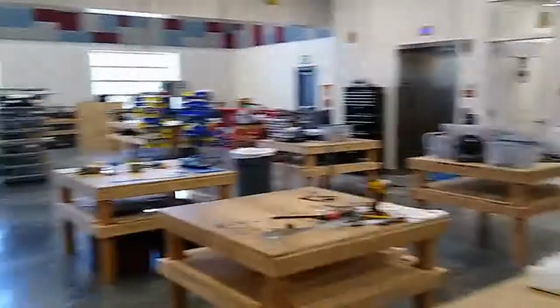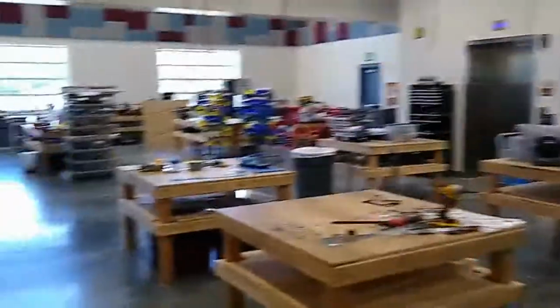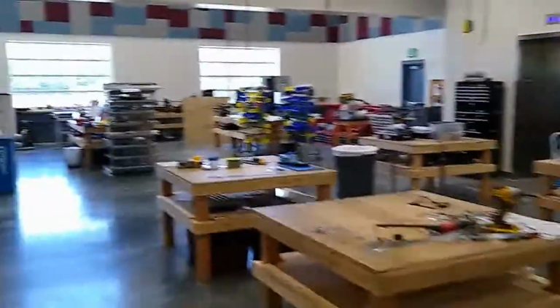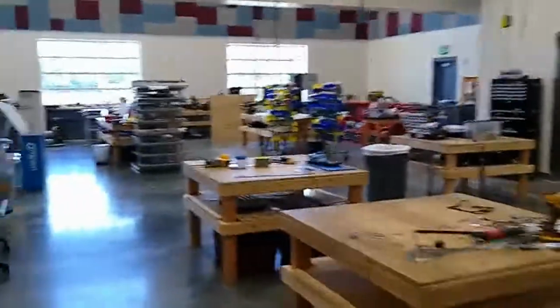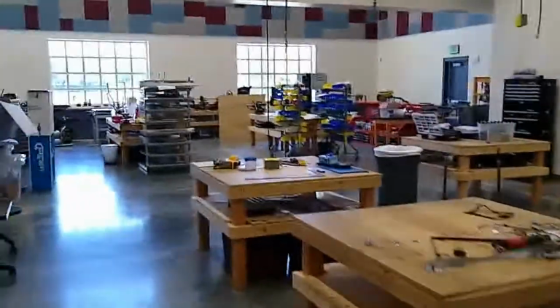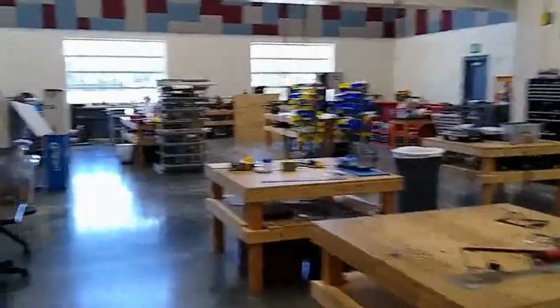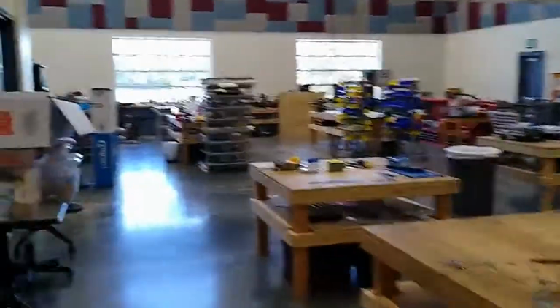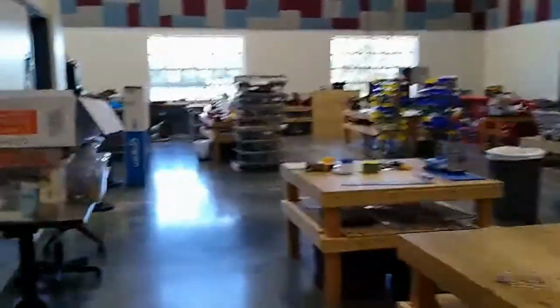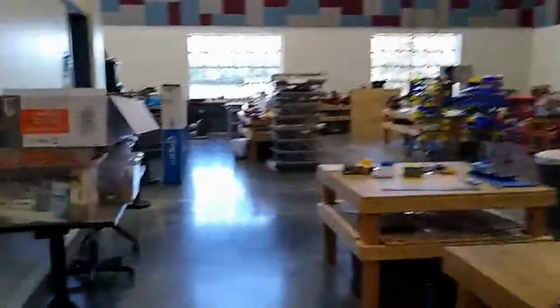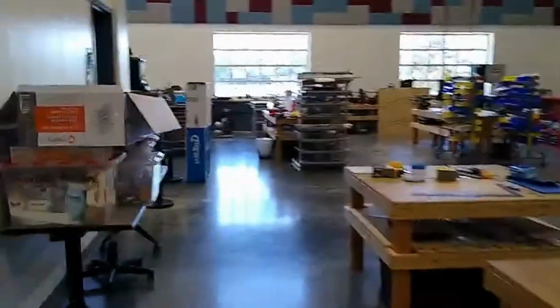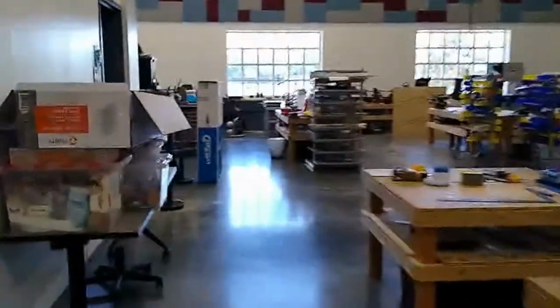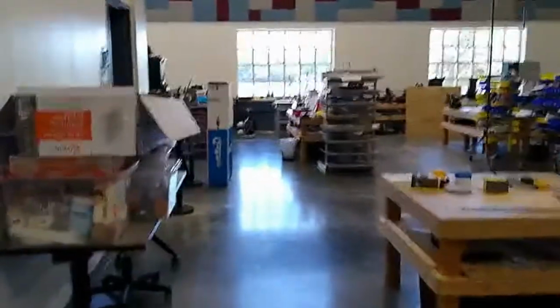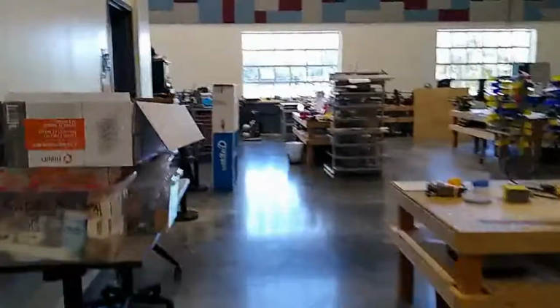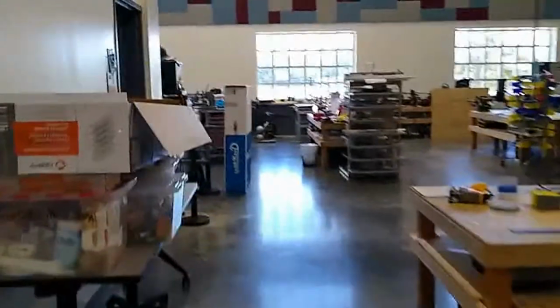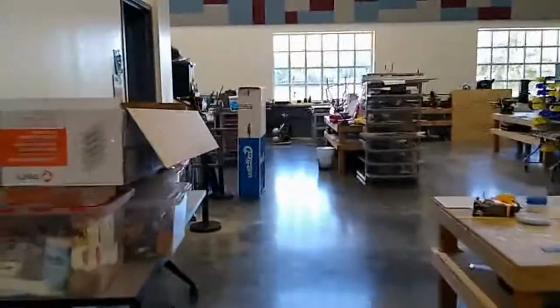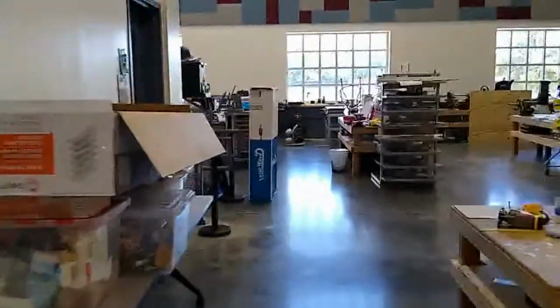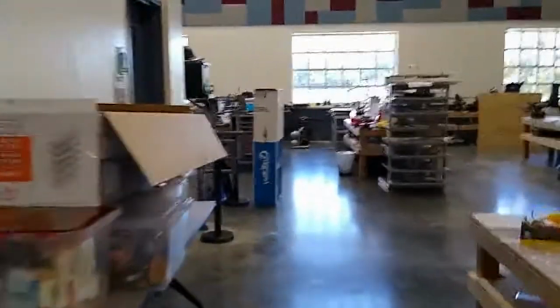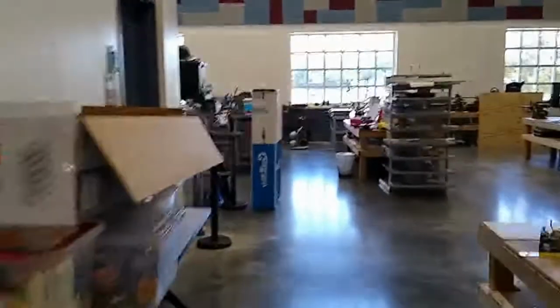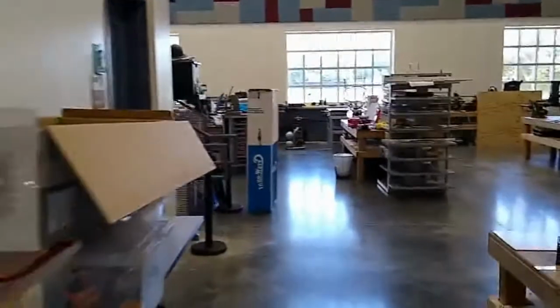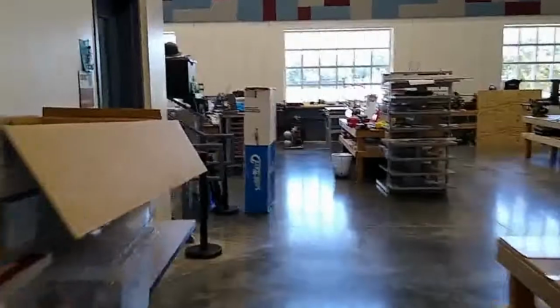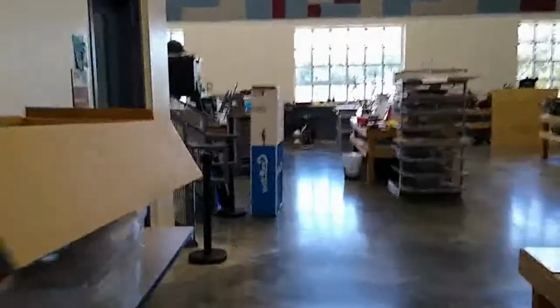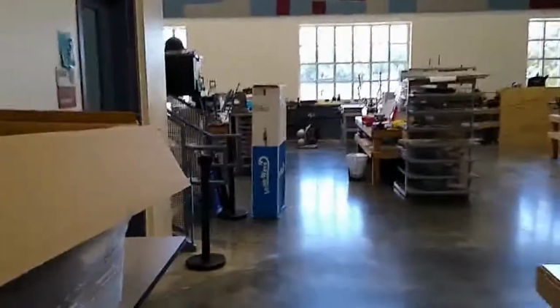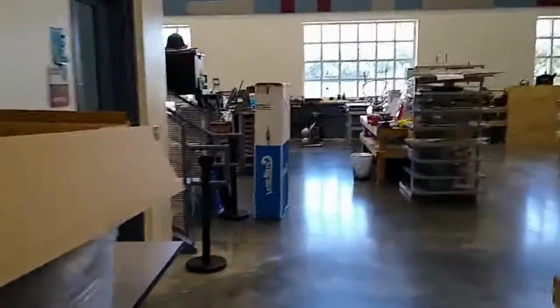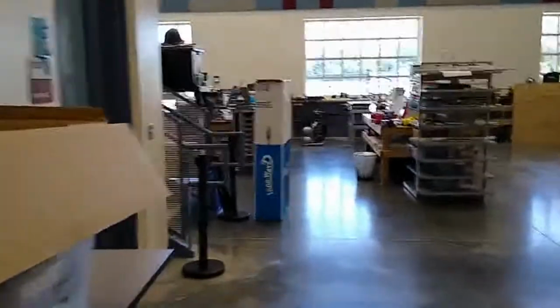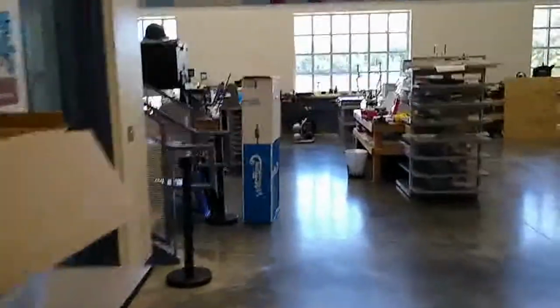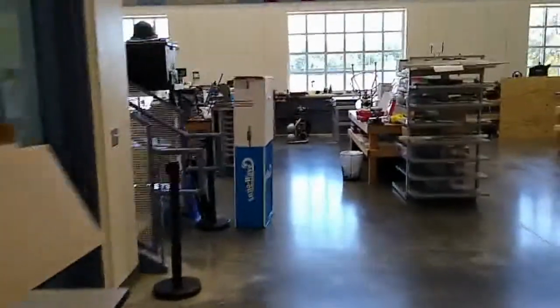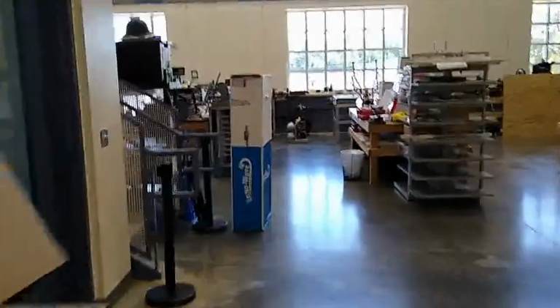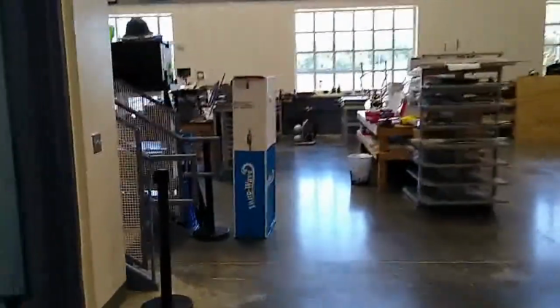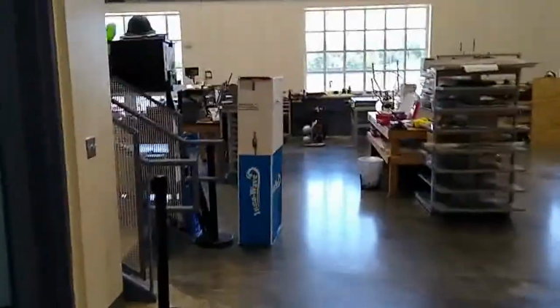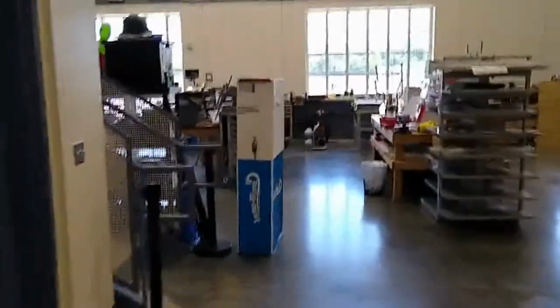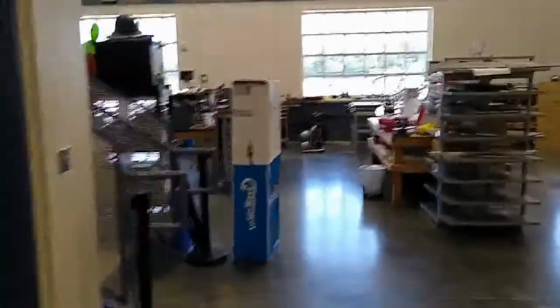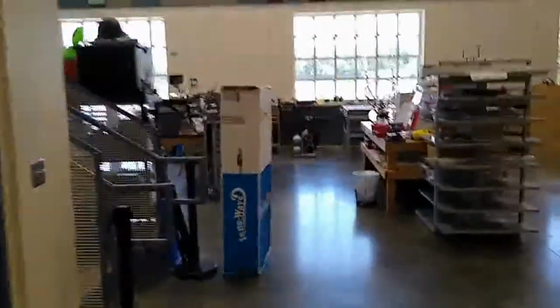Now we're back in the assembly area. To our left is a whiteboard that's a full wall.